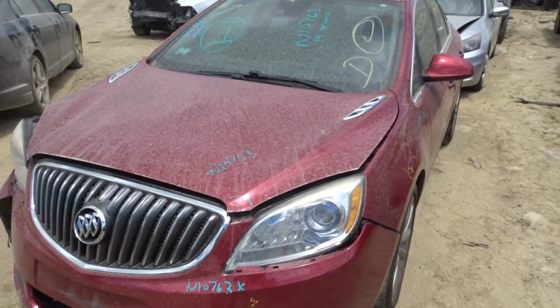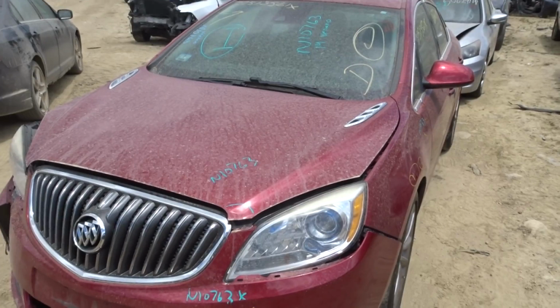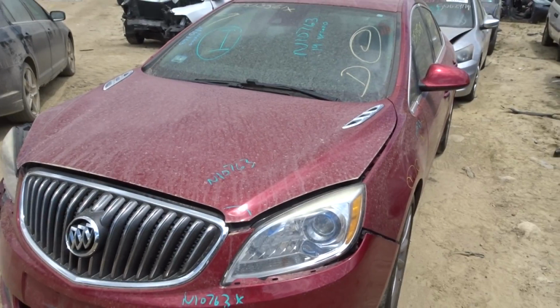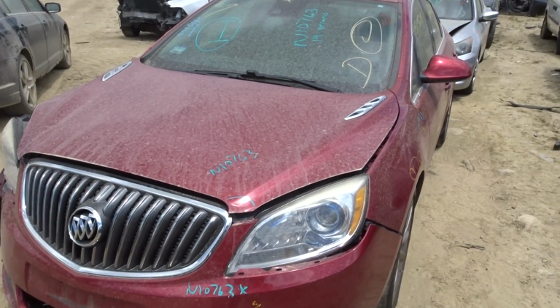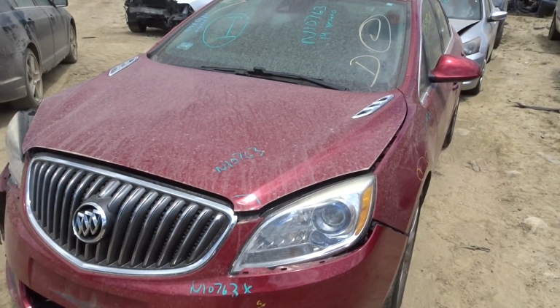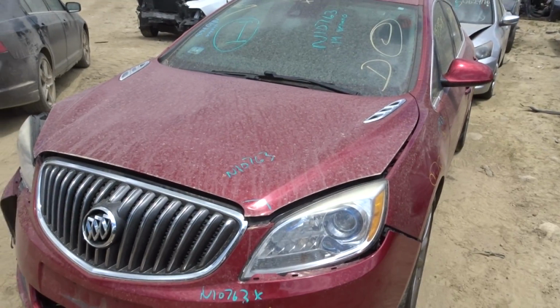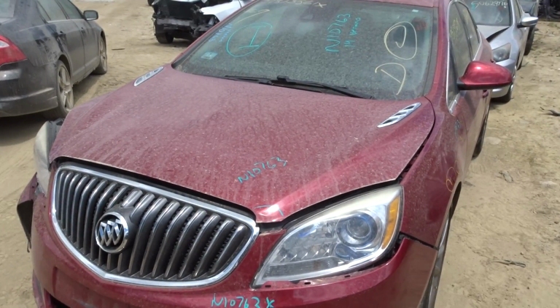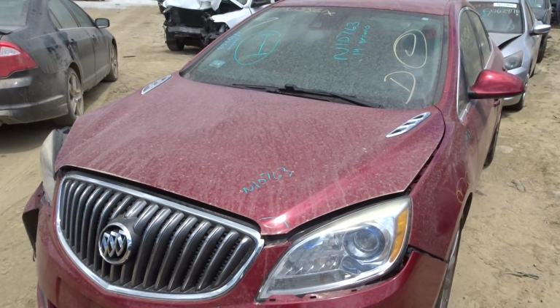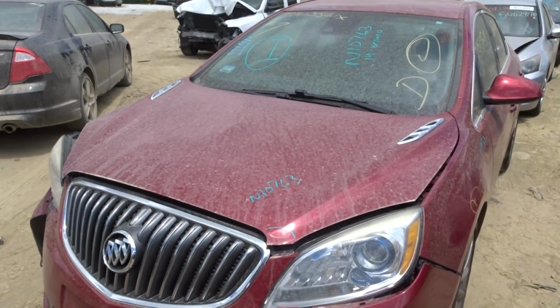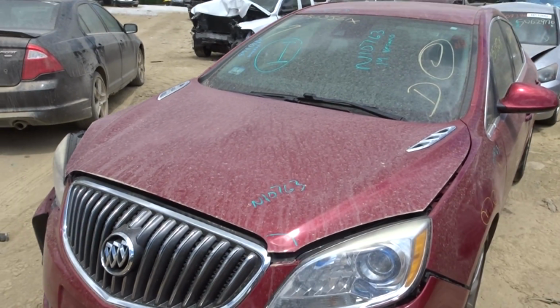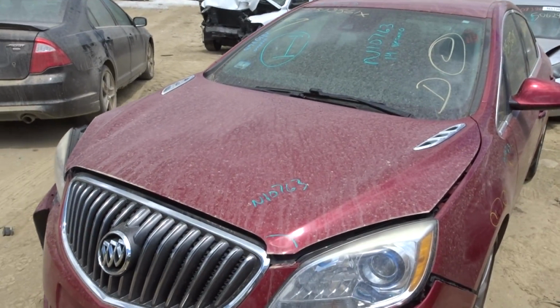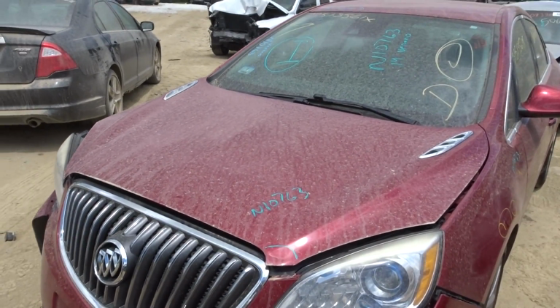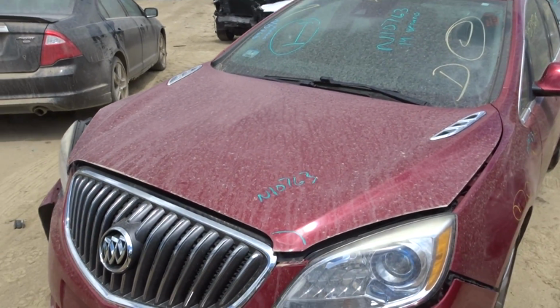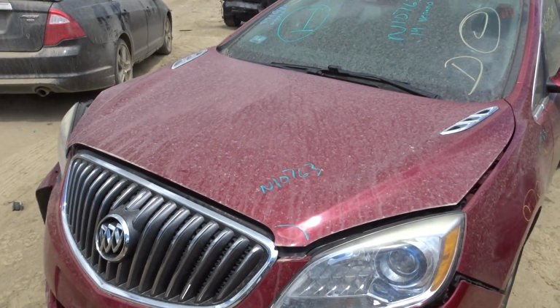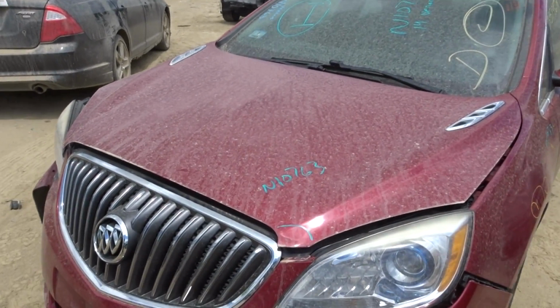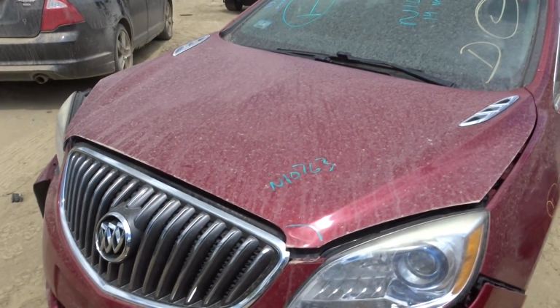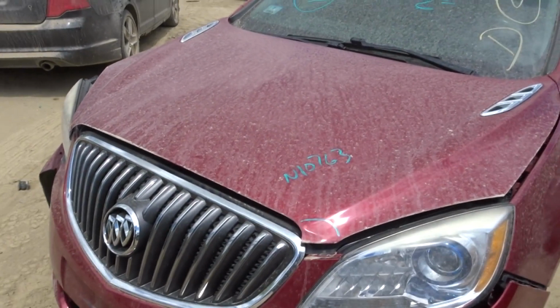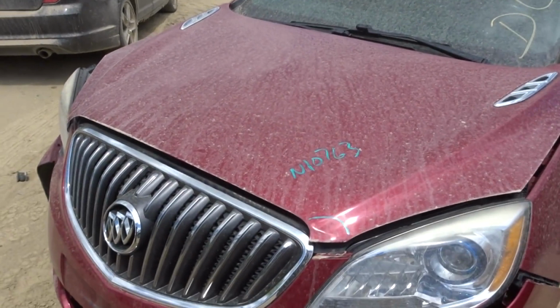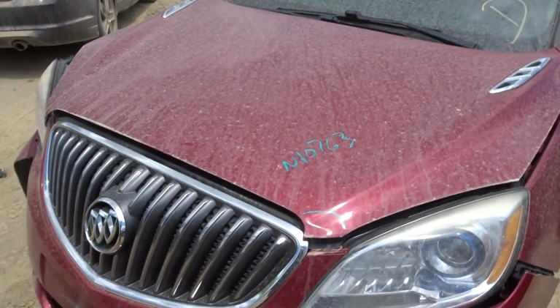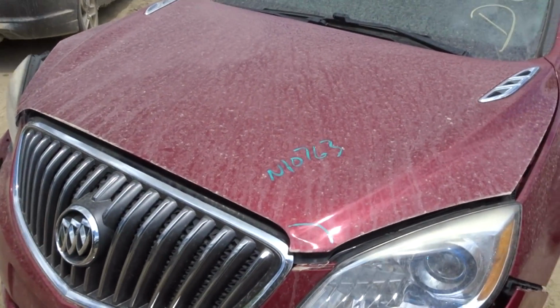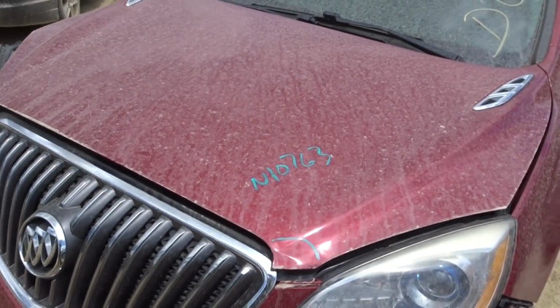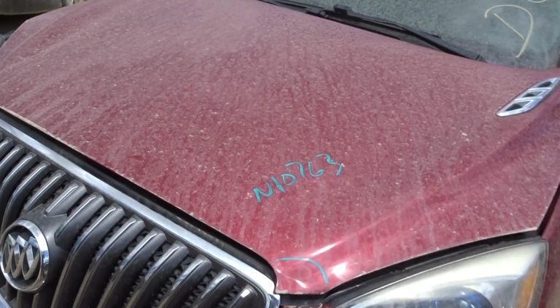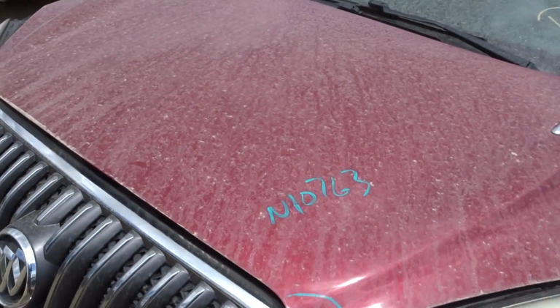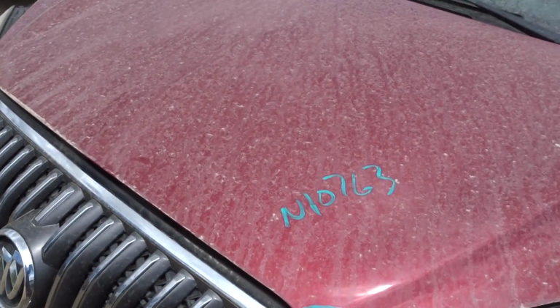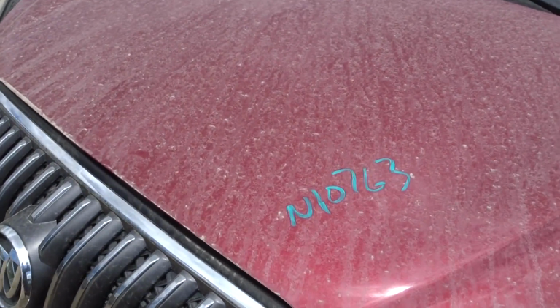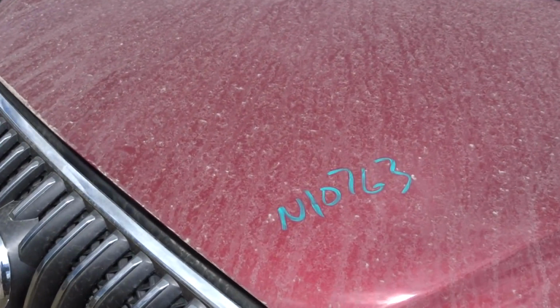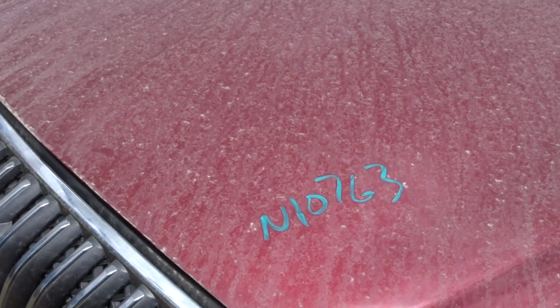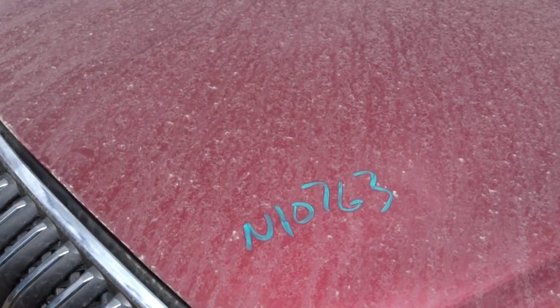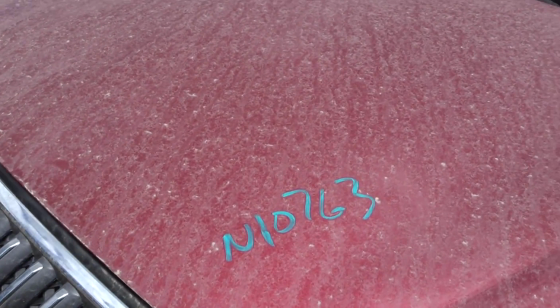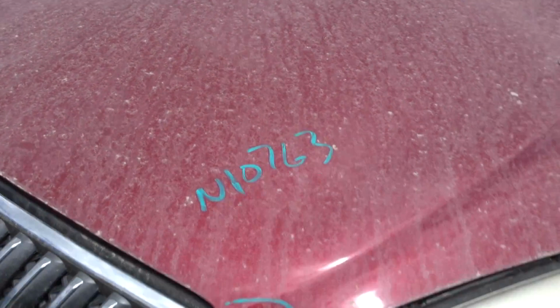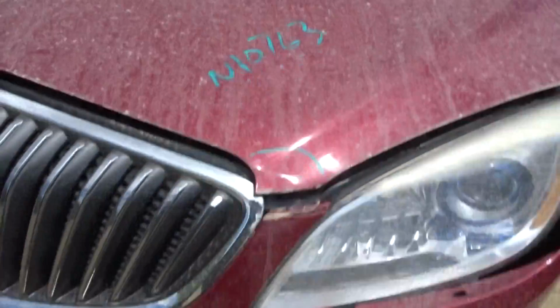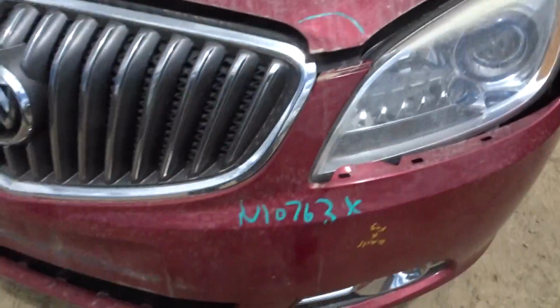Doing all our truck here today. Got a 14 Buick Verano, 62K and stock number 10763.